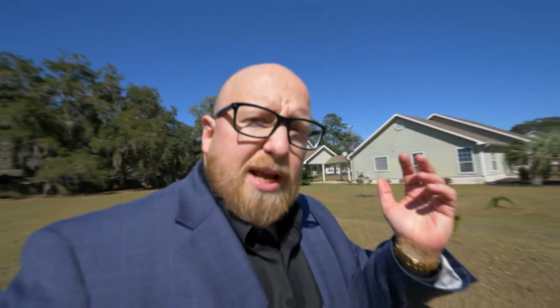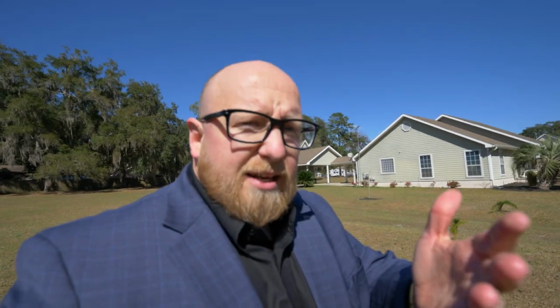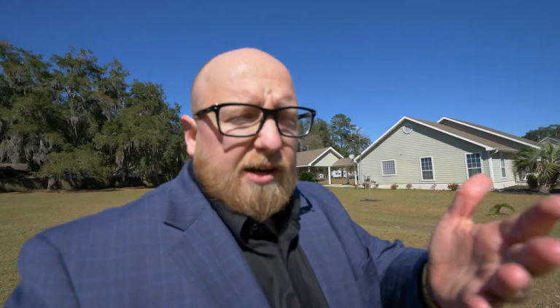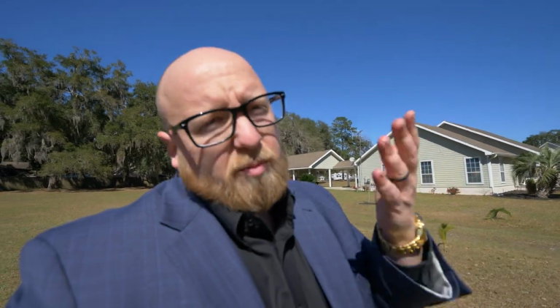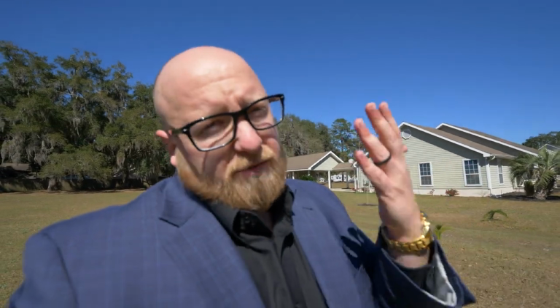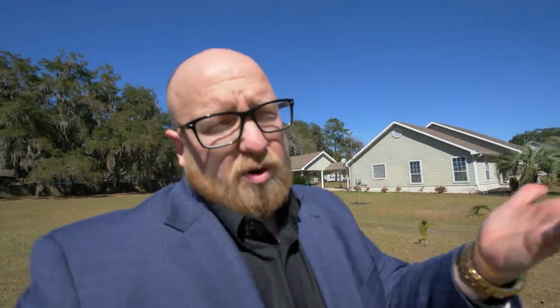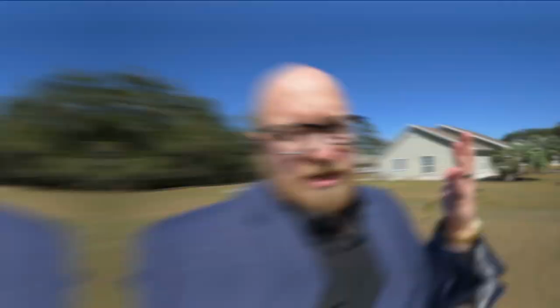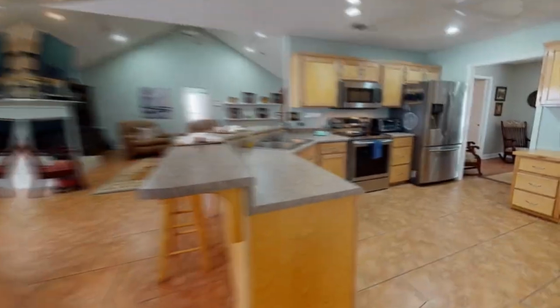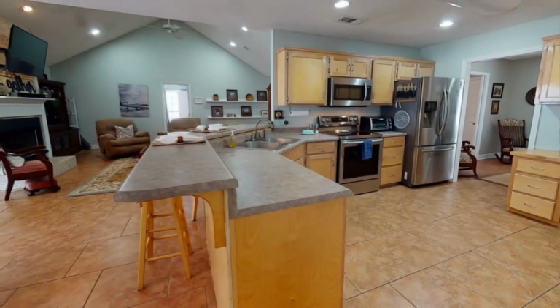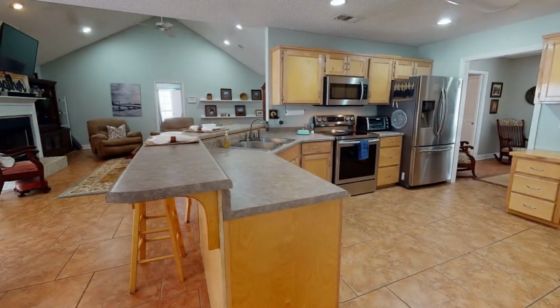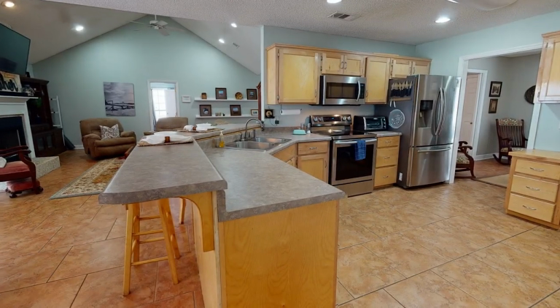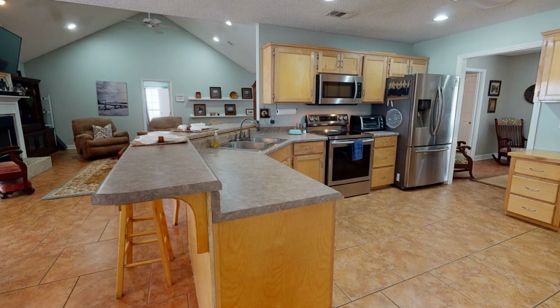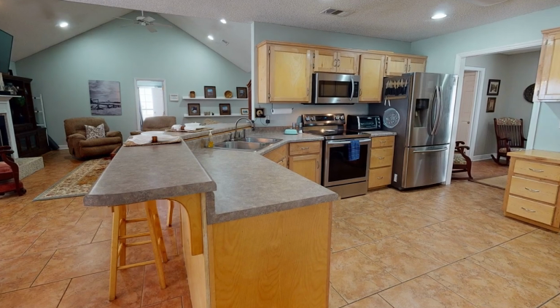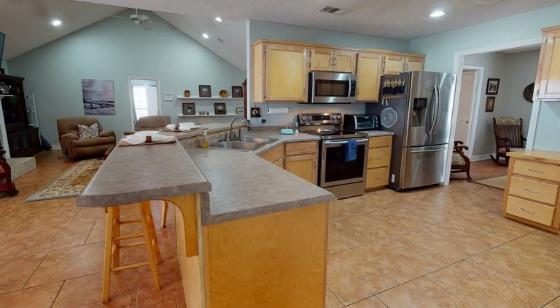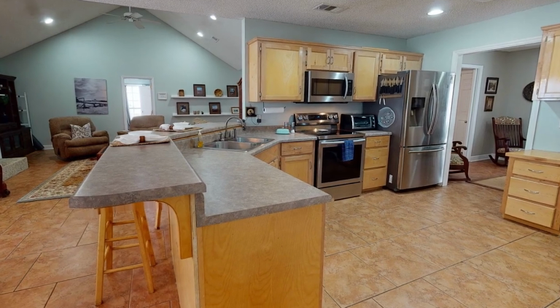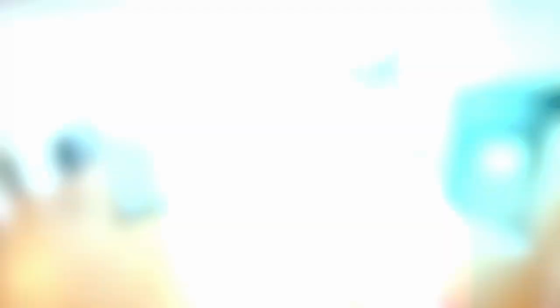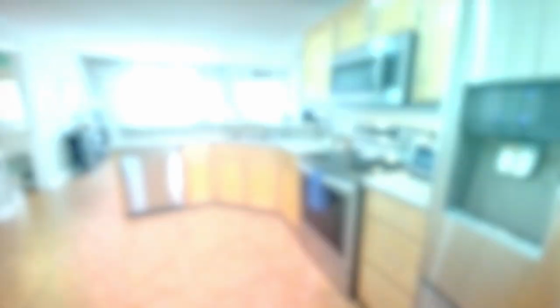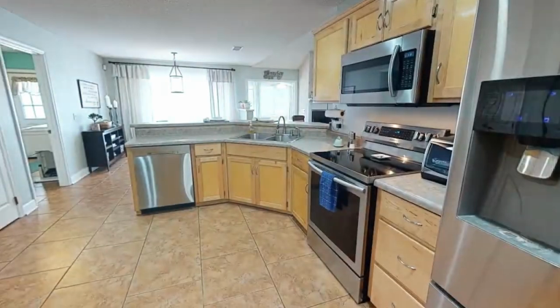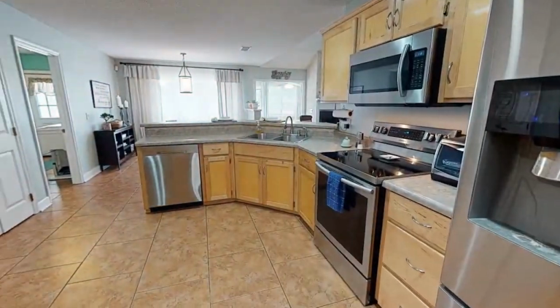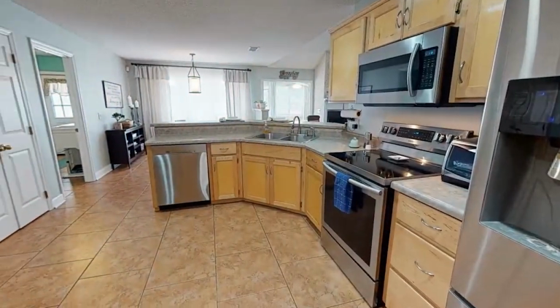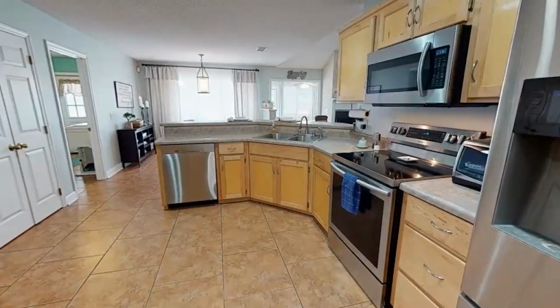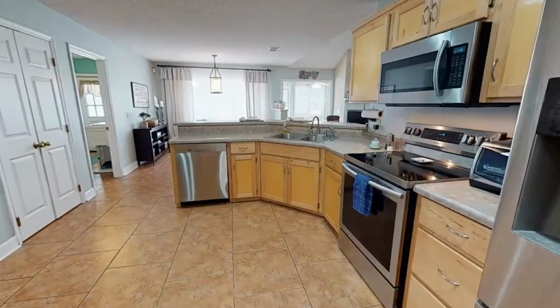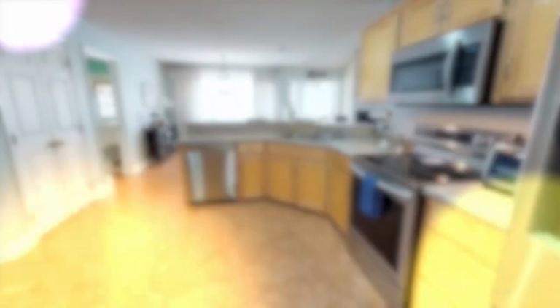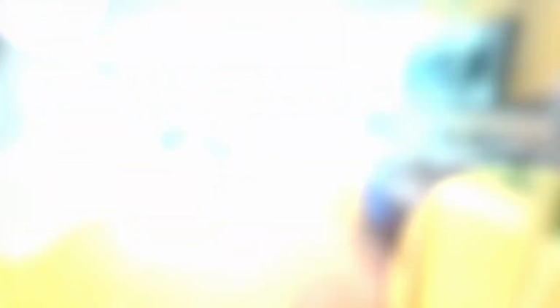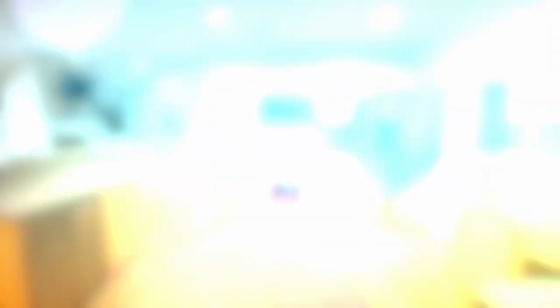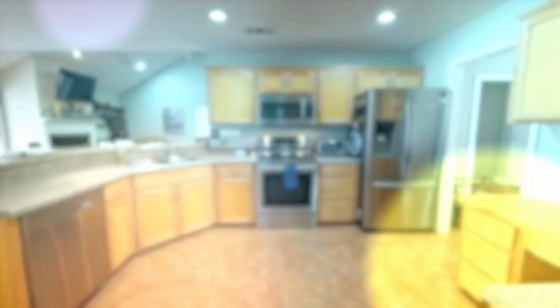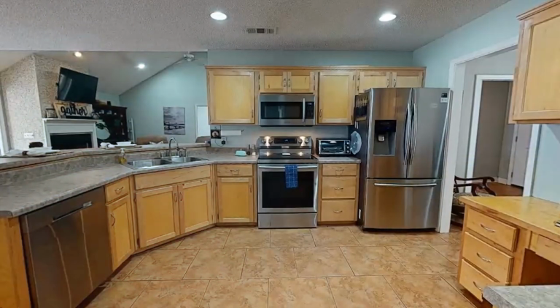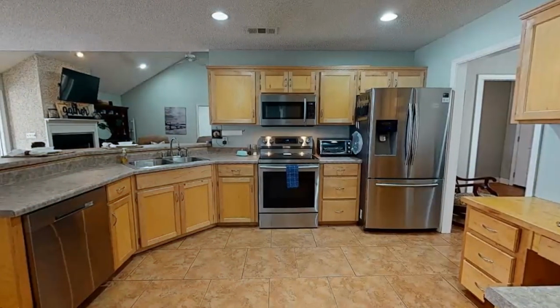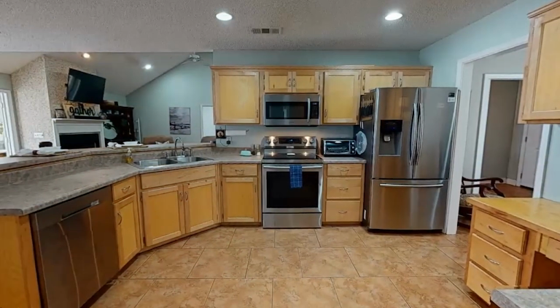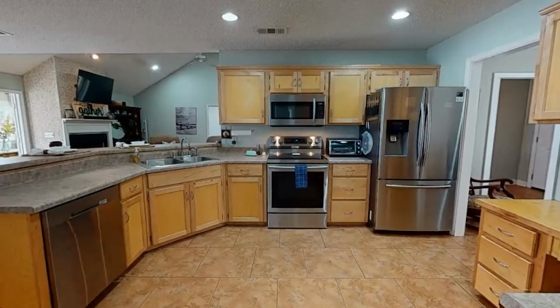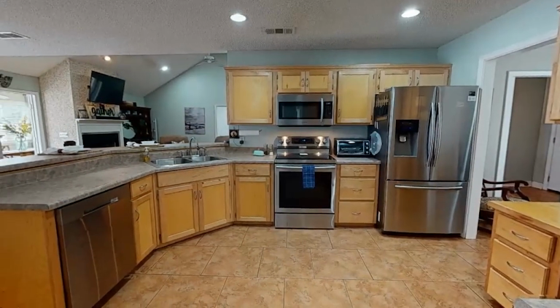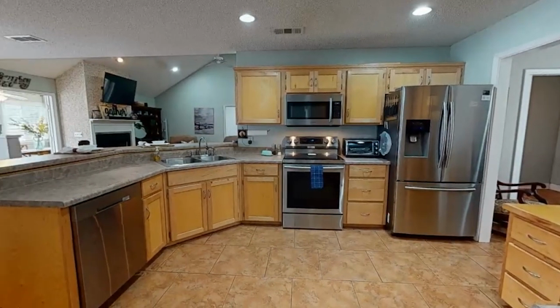Next to the dining room is of course the kitchen. The kitchen has plenty of area for you to do whatever you want — a big area to cook in.